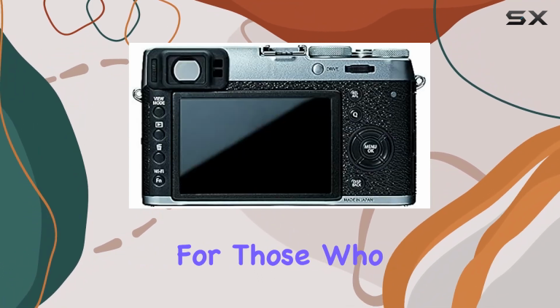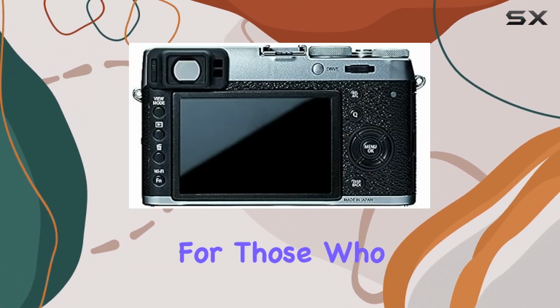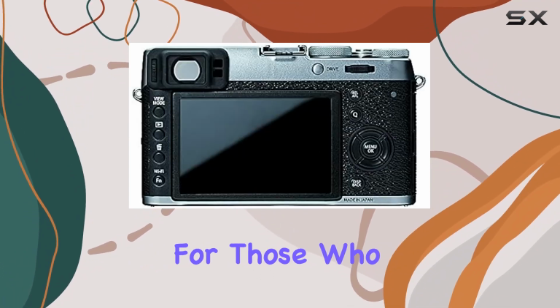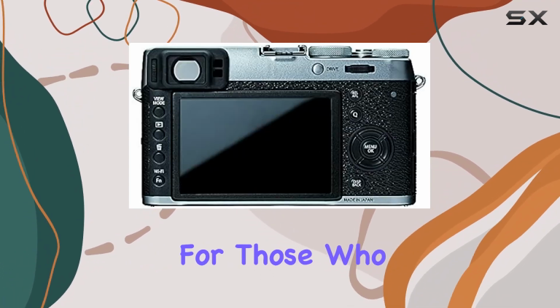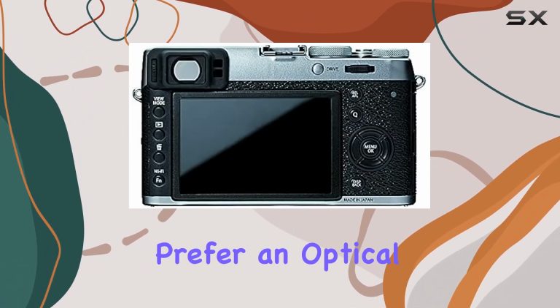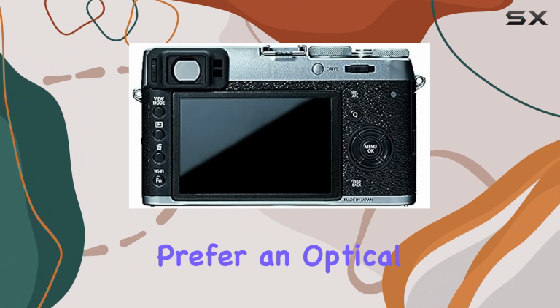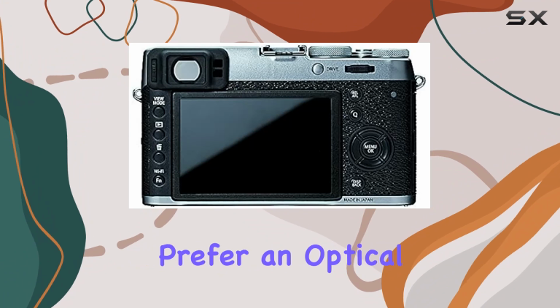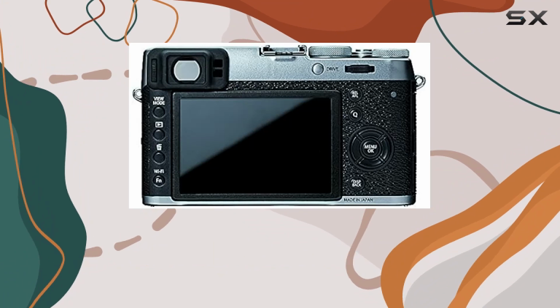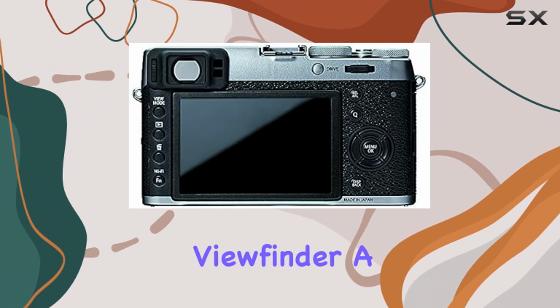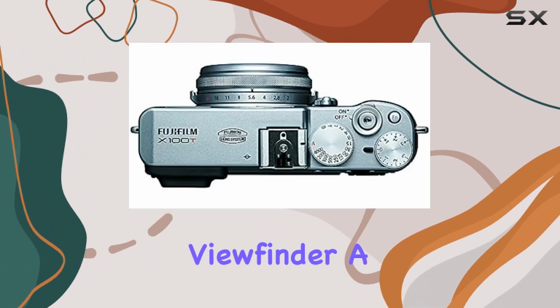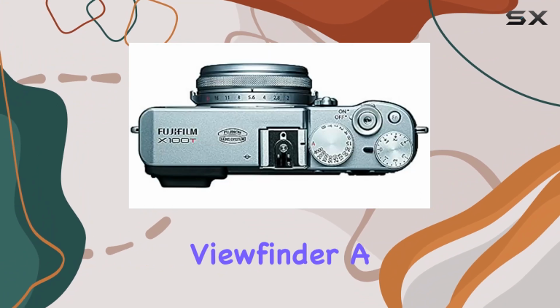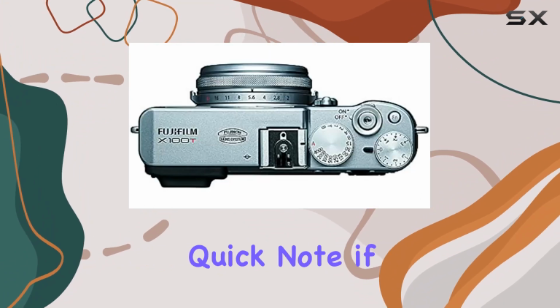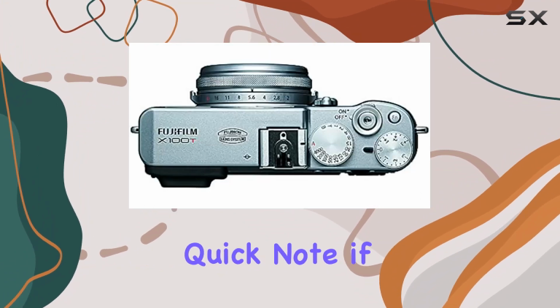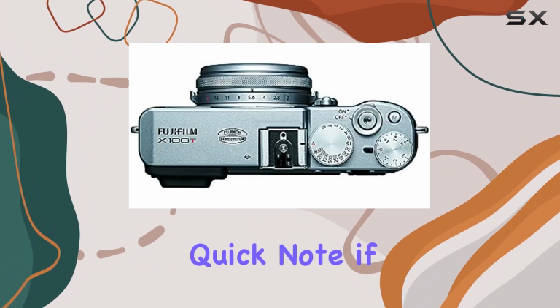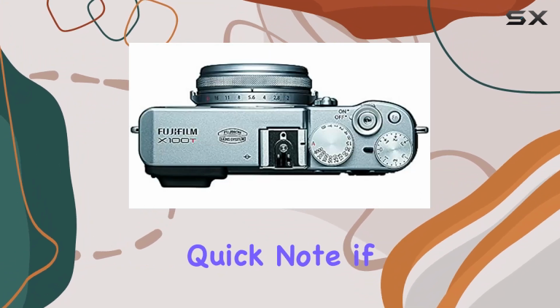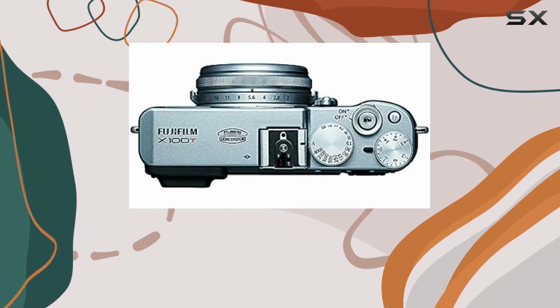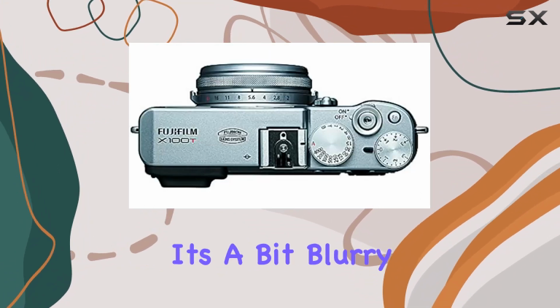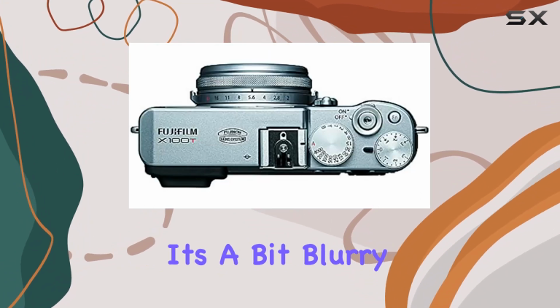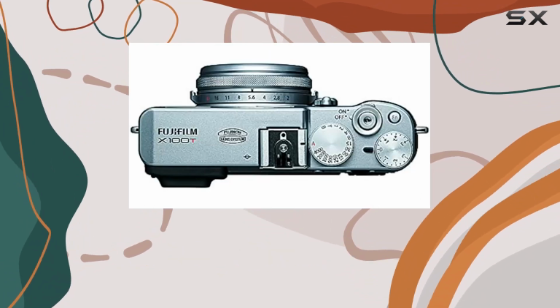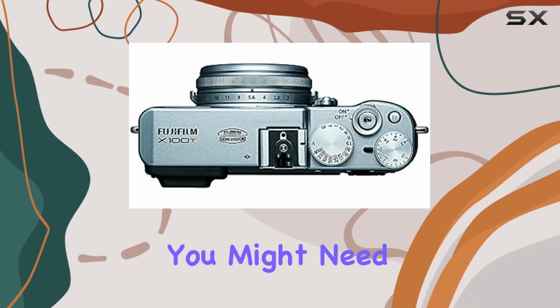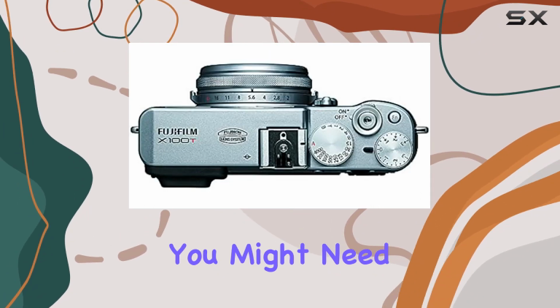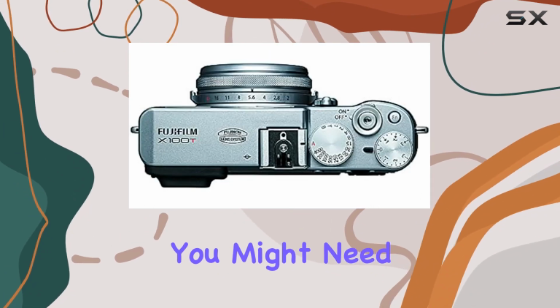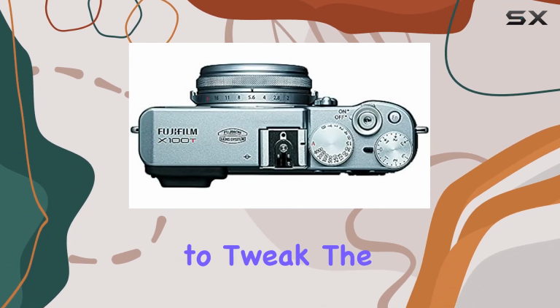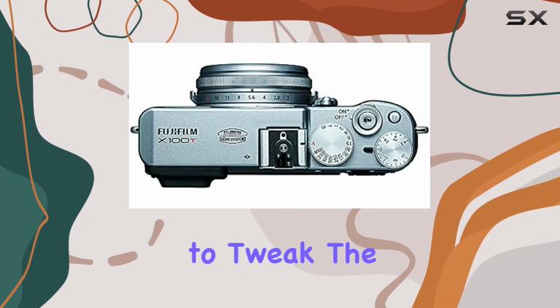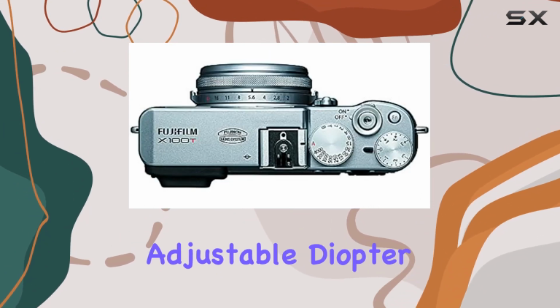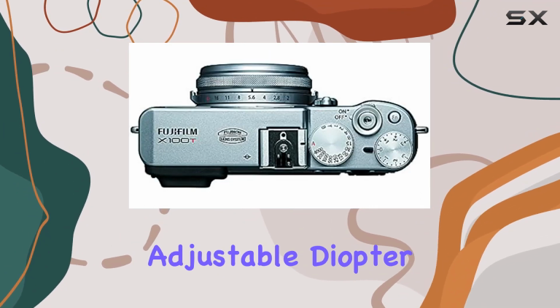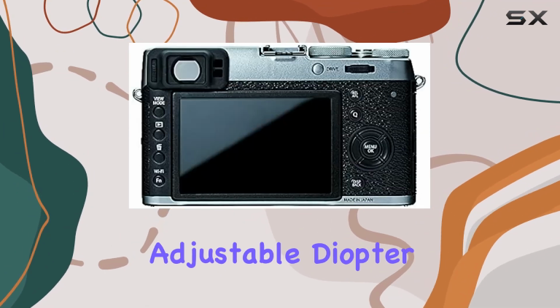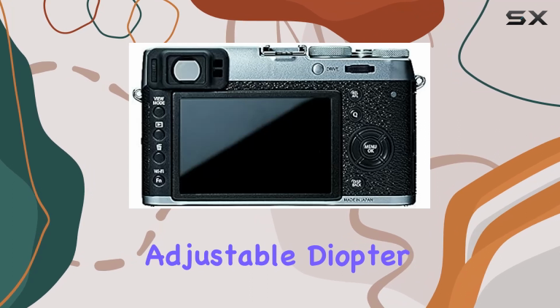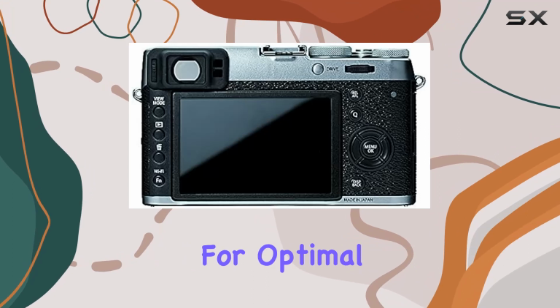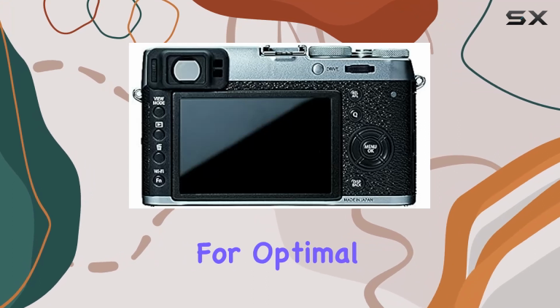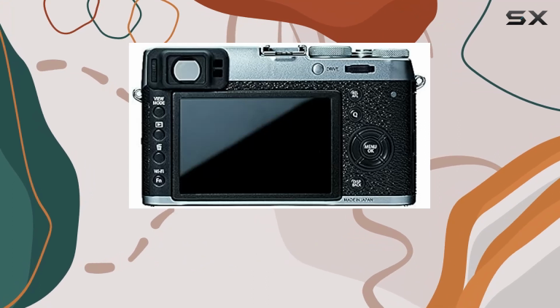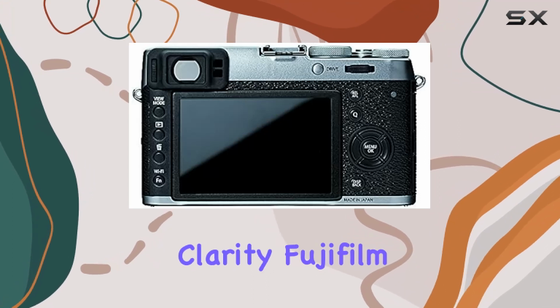For those who prefer an optical viewfinder, a quick note: if it's a bit blurry, you might need to tweak the adjustable diopter for optimal clarity.